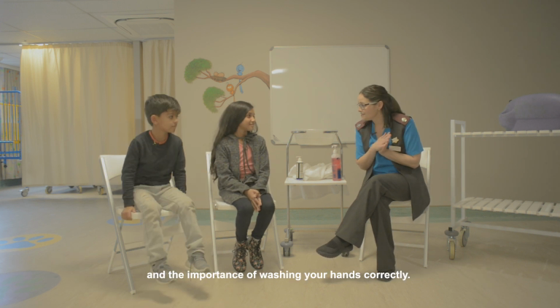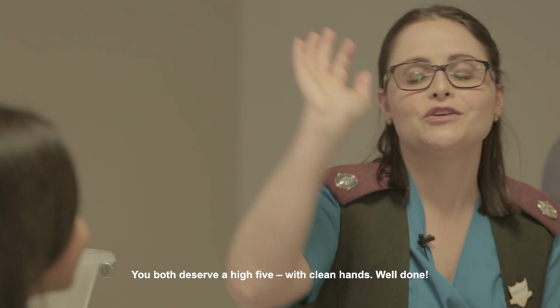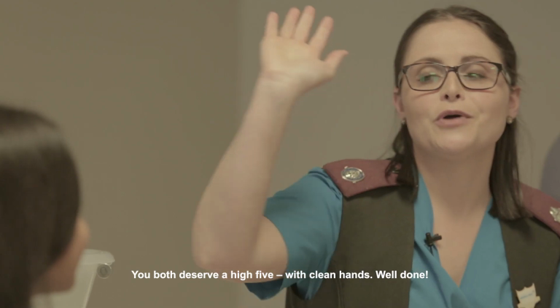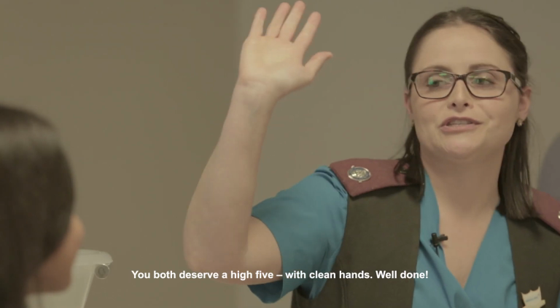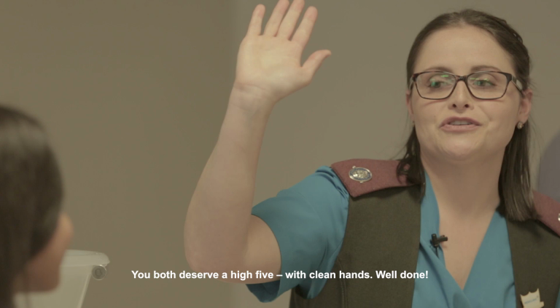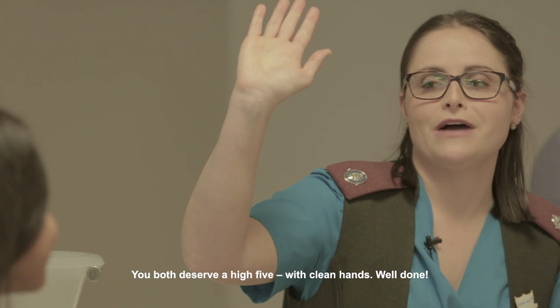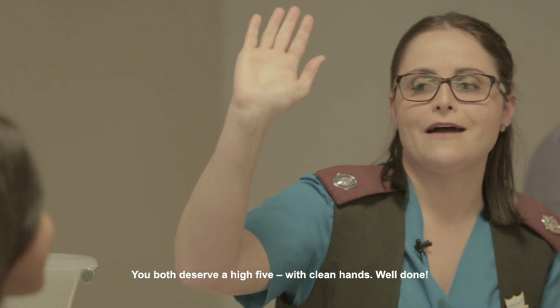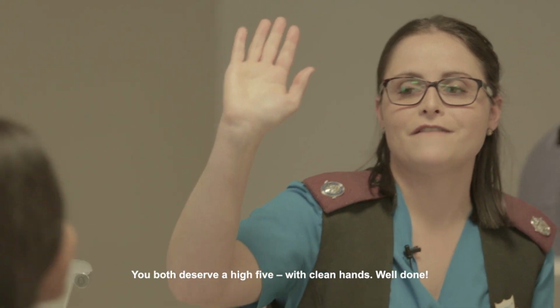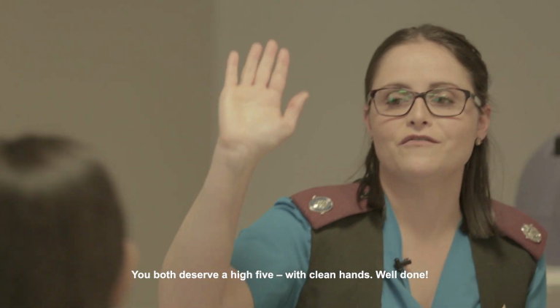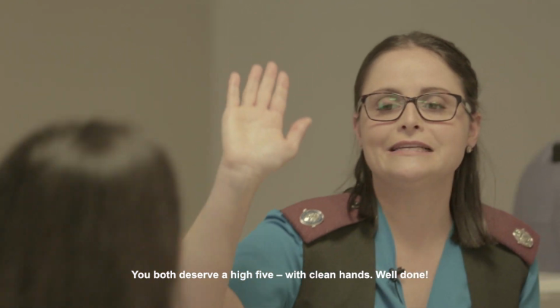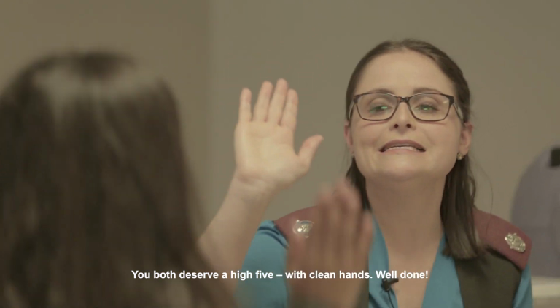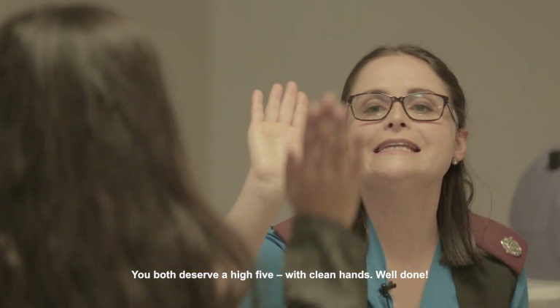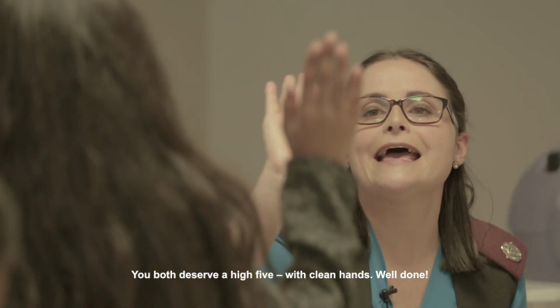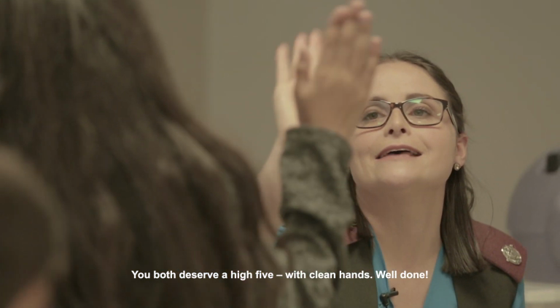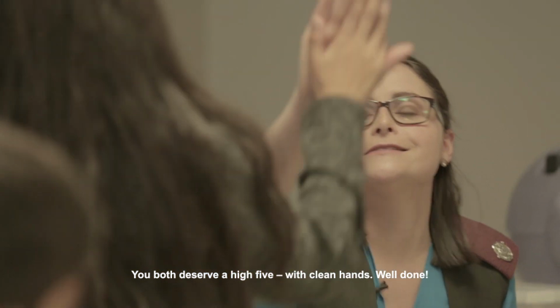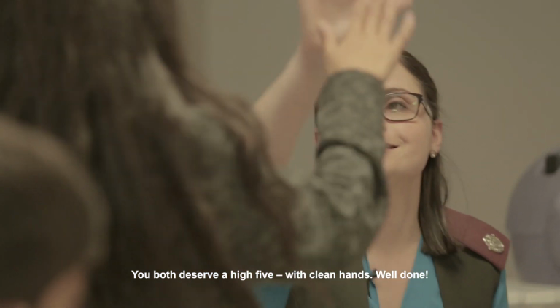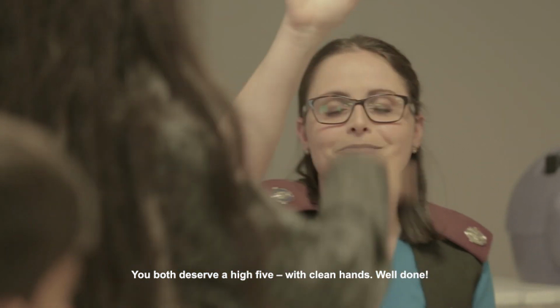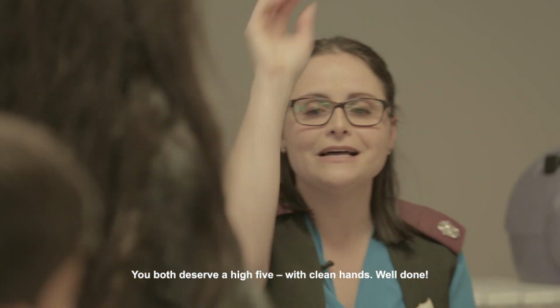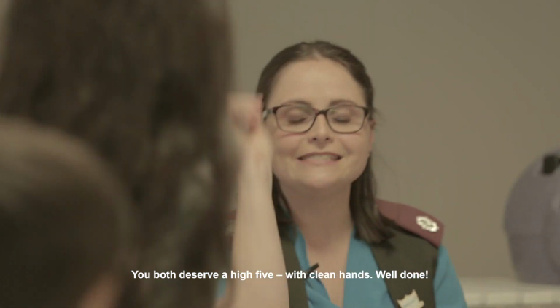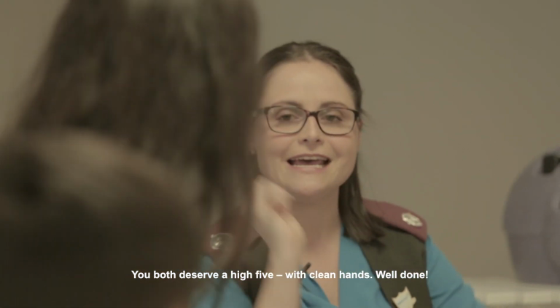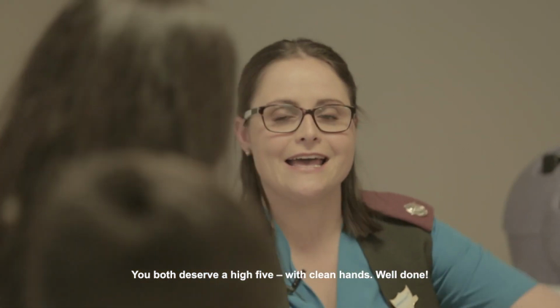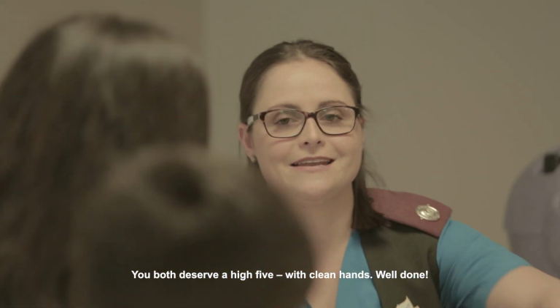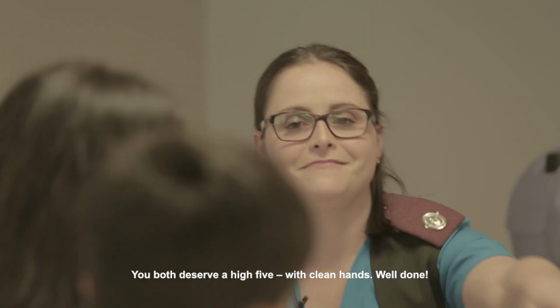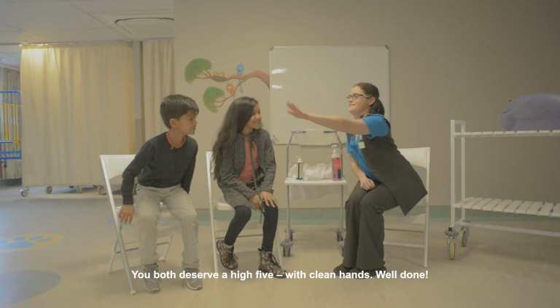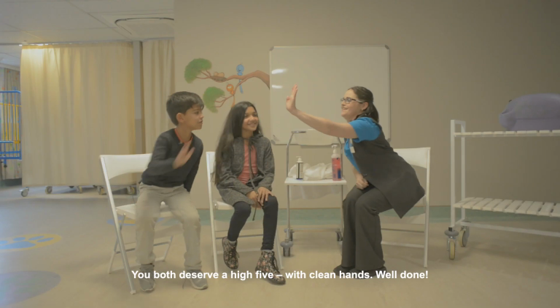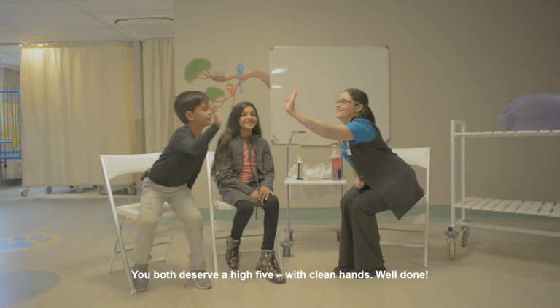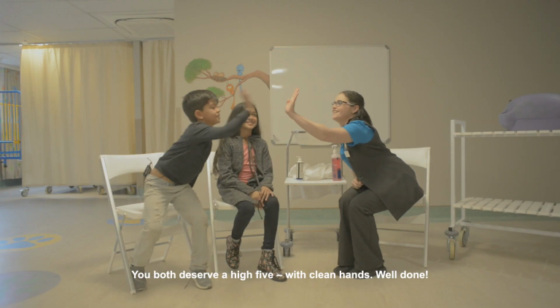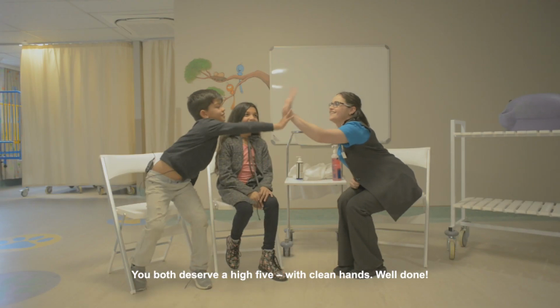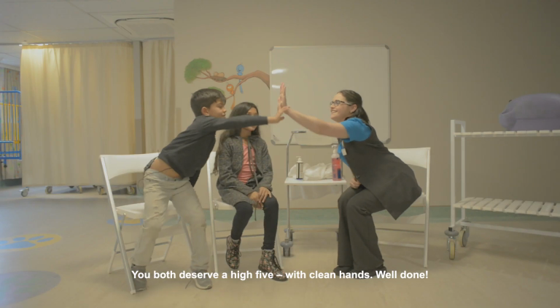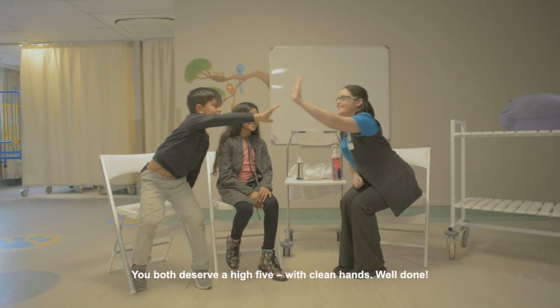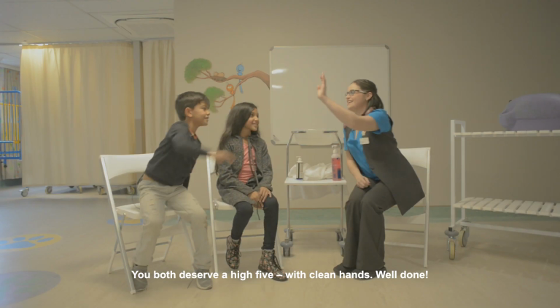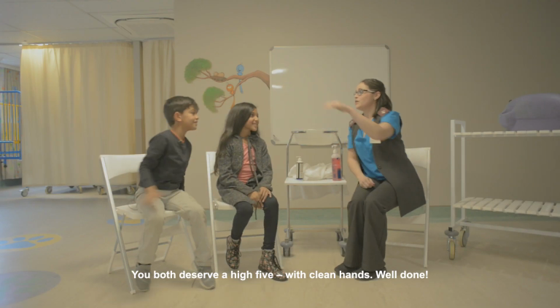You both deserve a high five with clean hands. Well done.